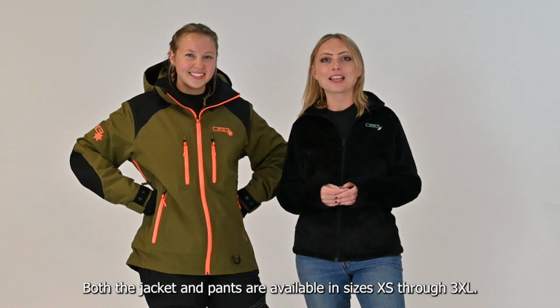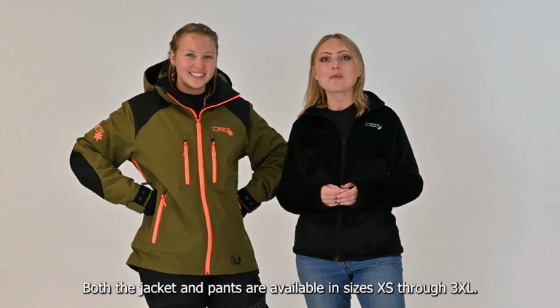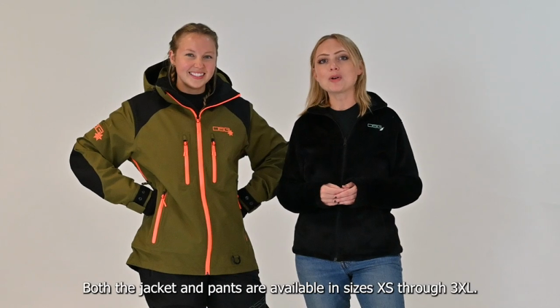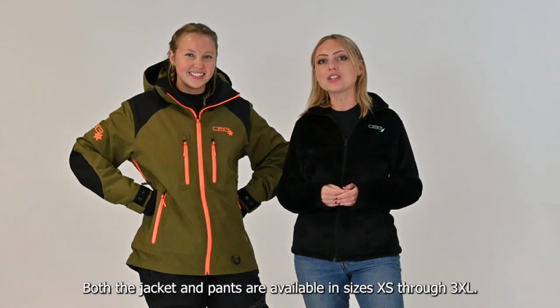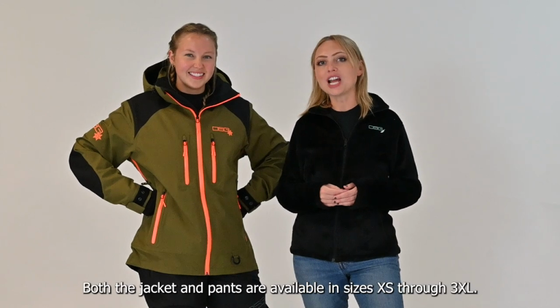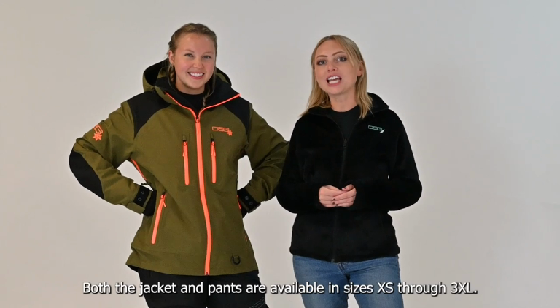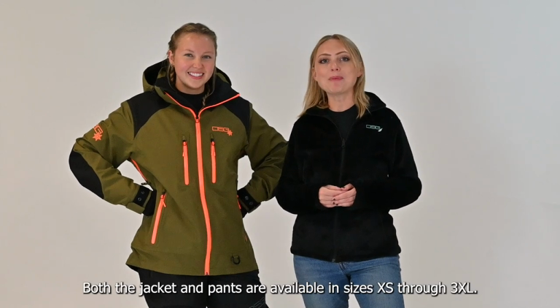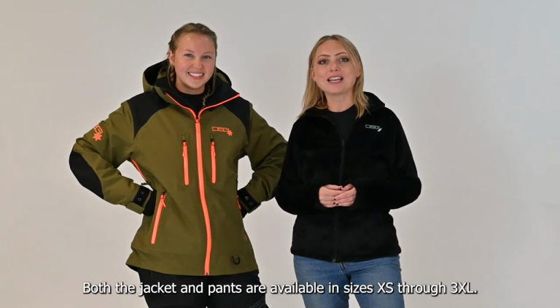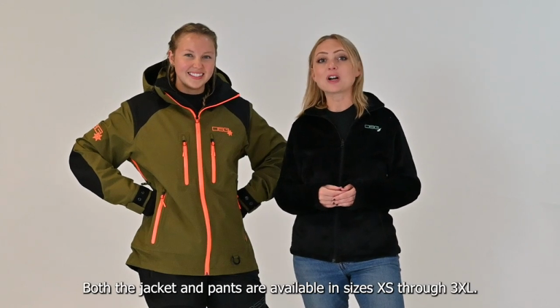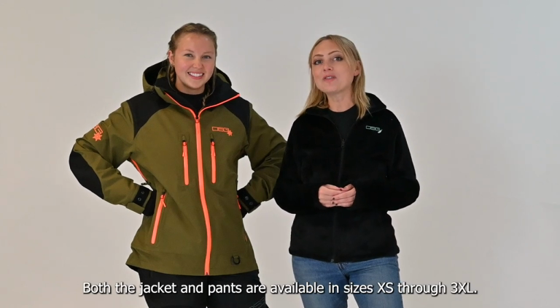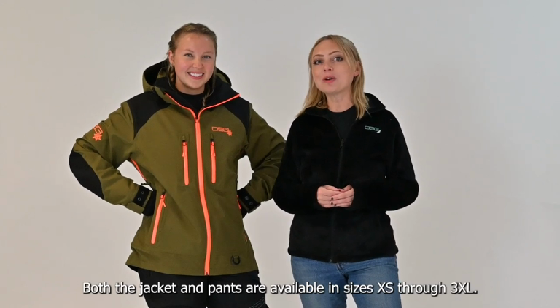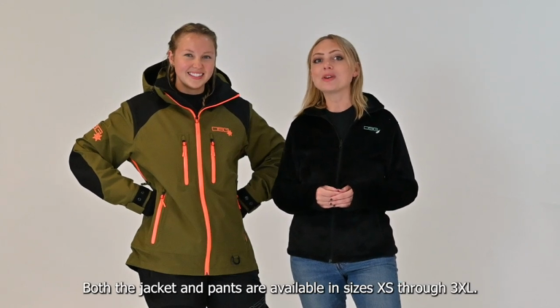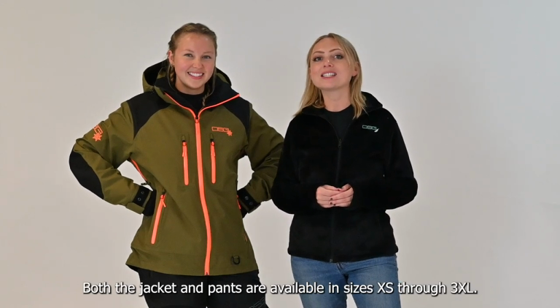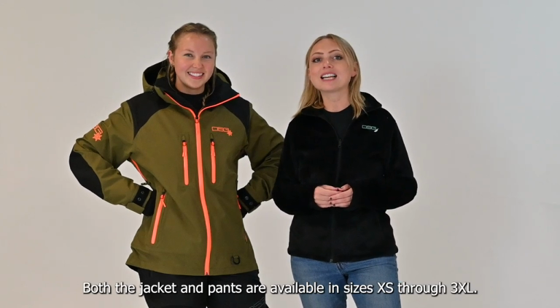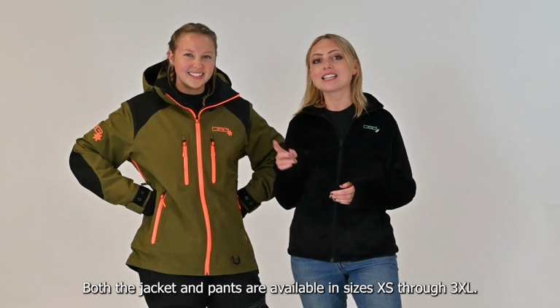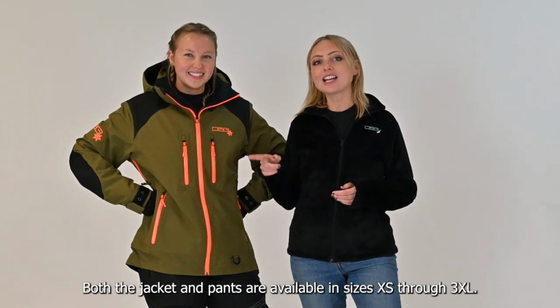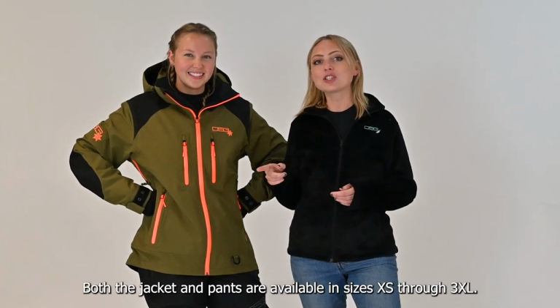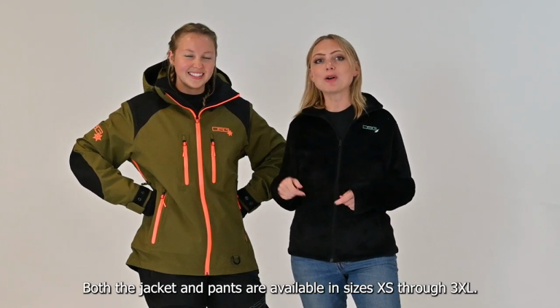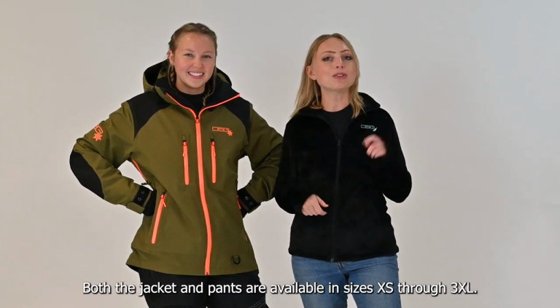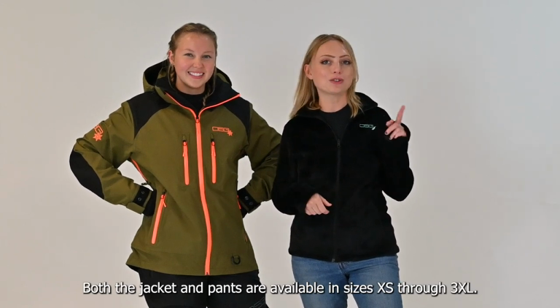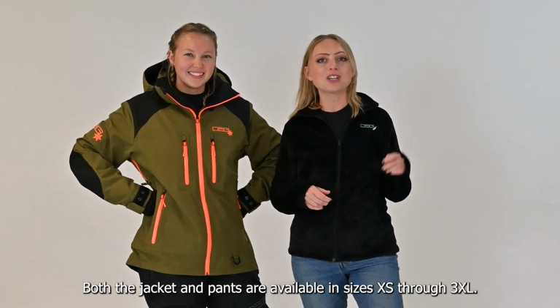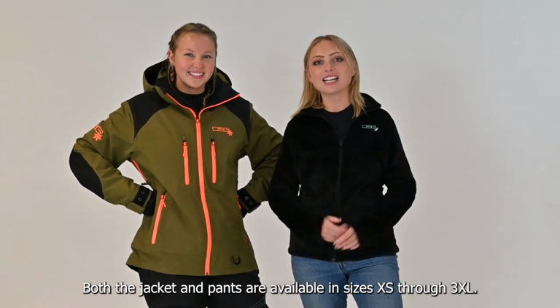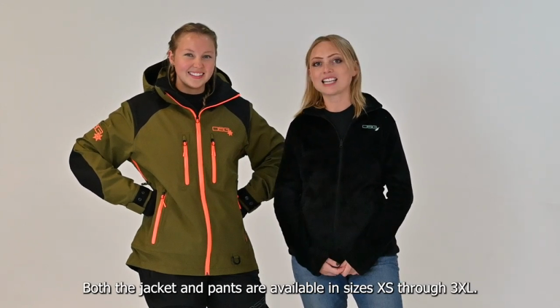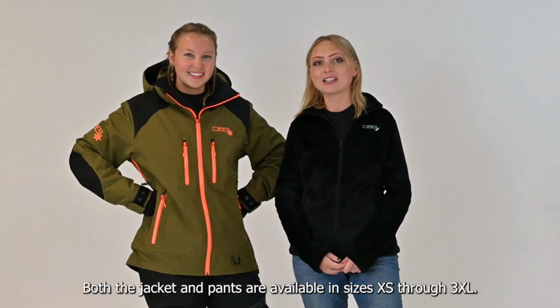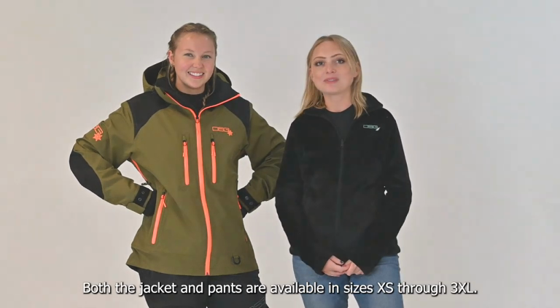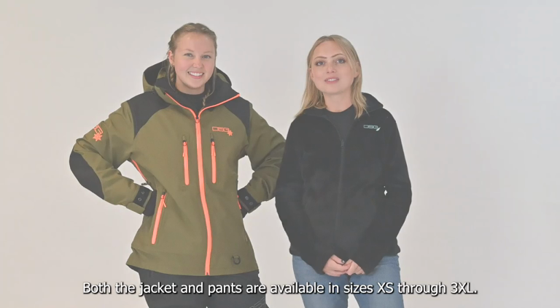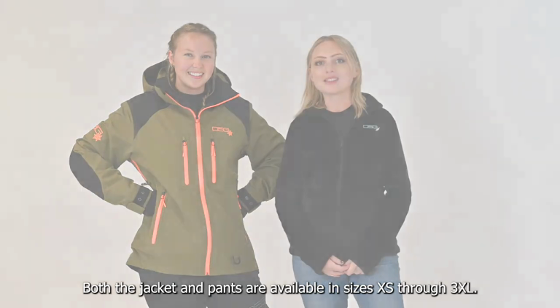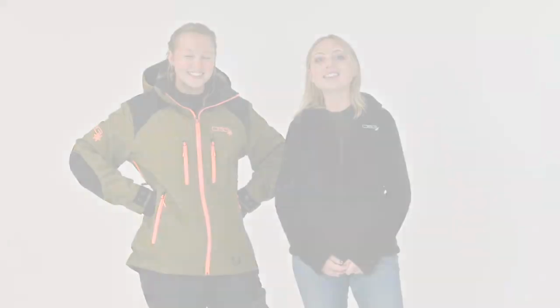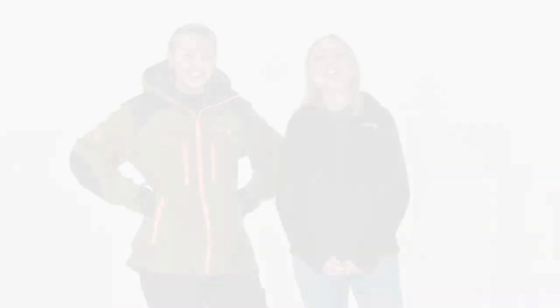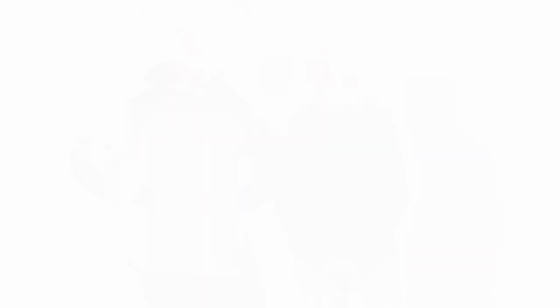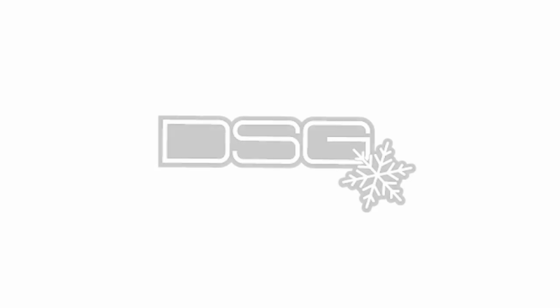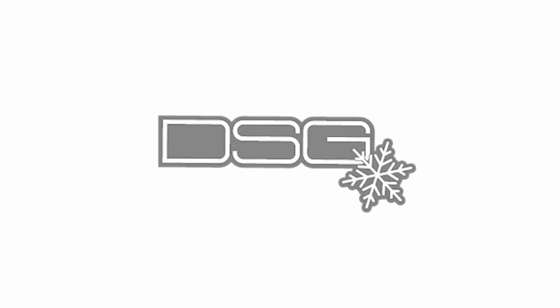Both the jacket and pants are available in sizes extra small through 3XL.